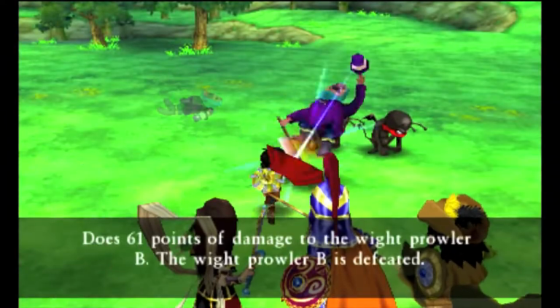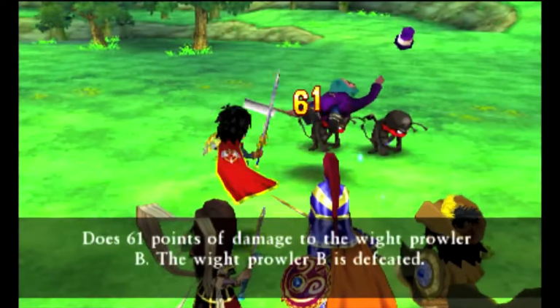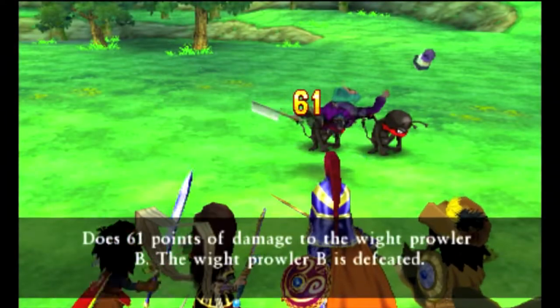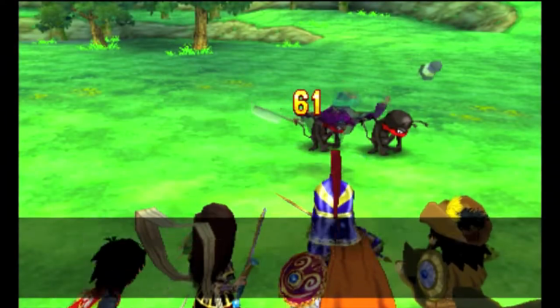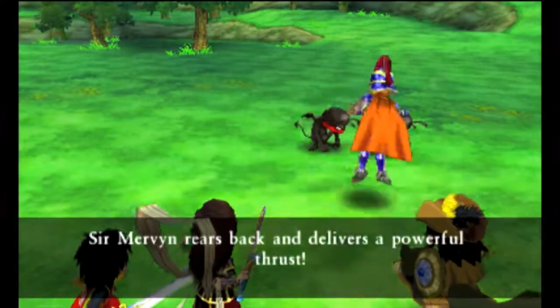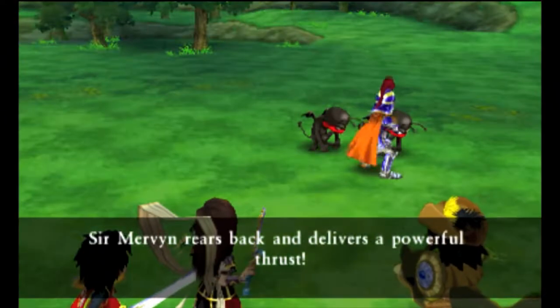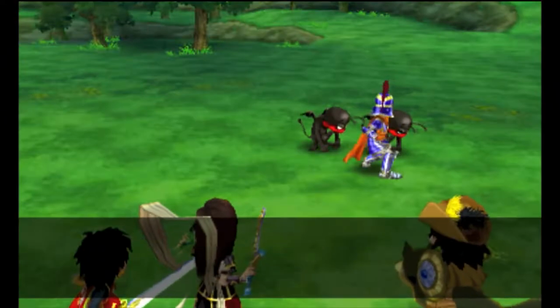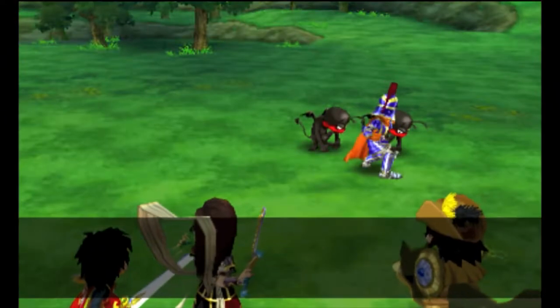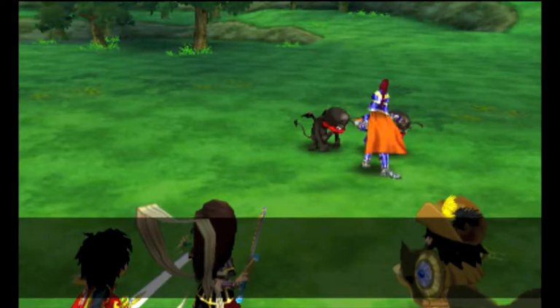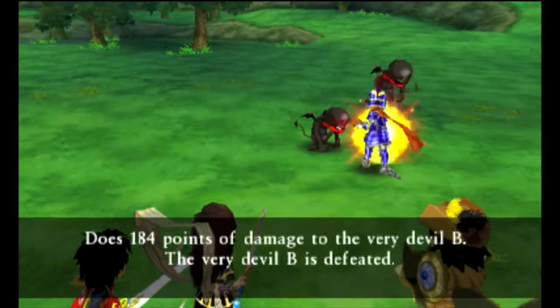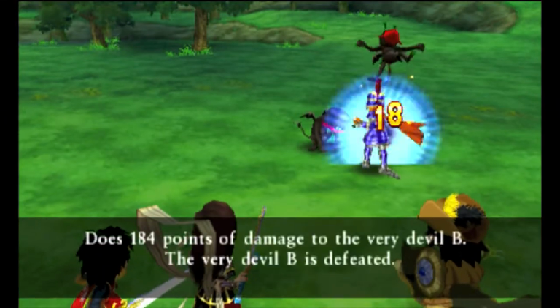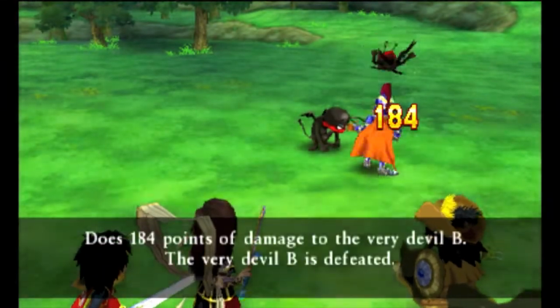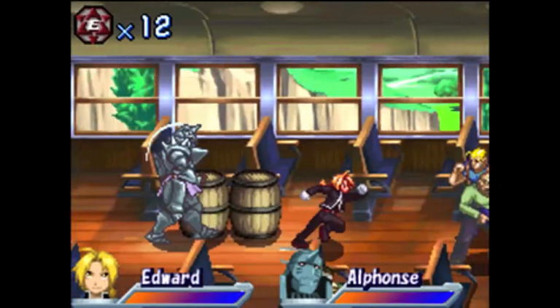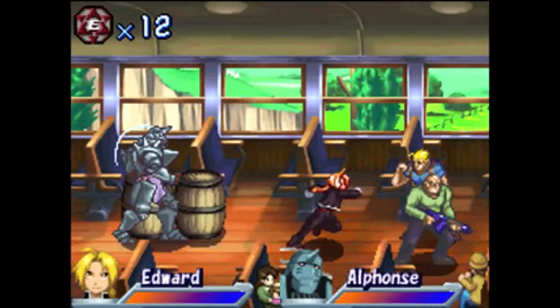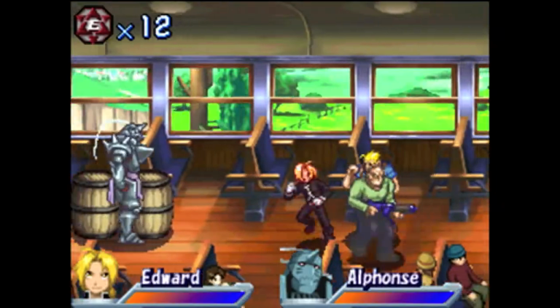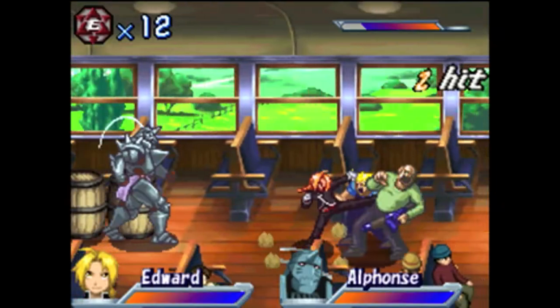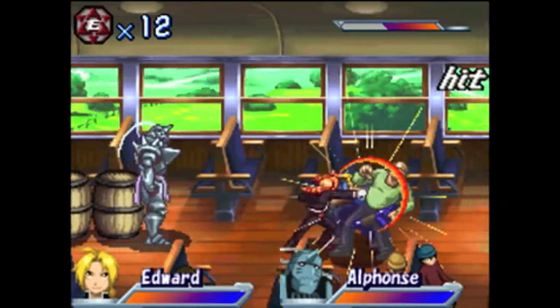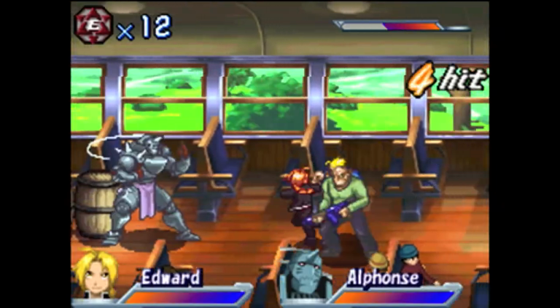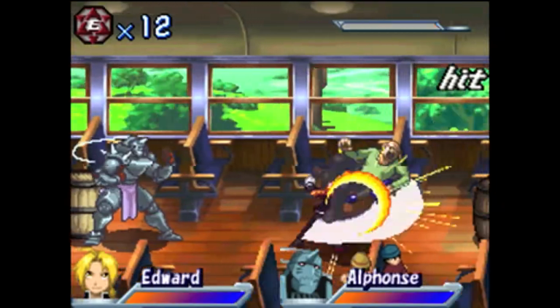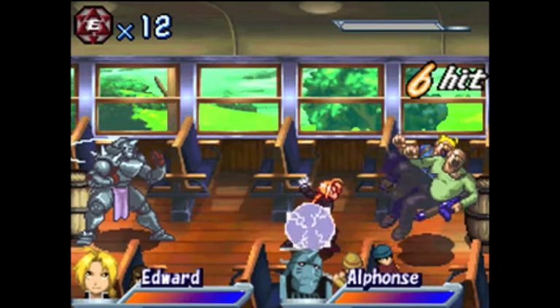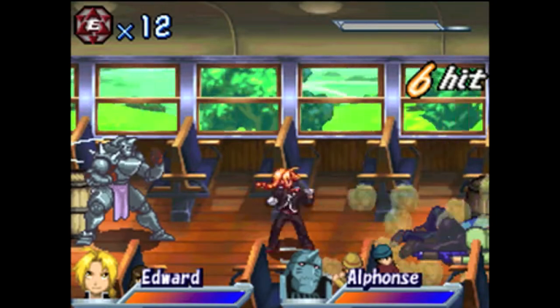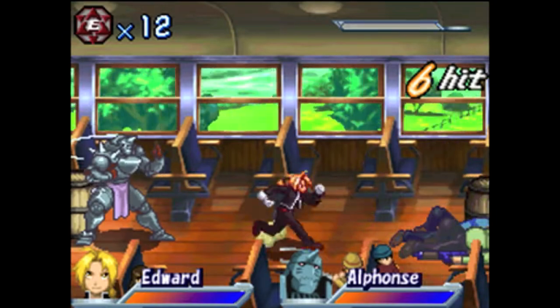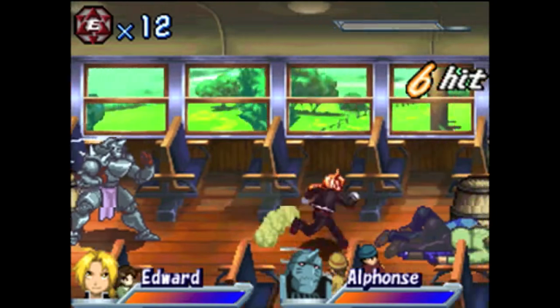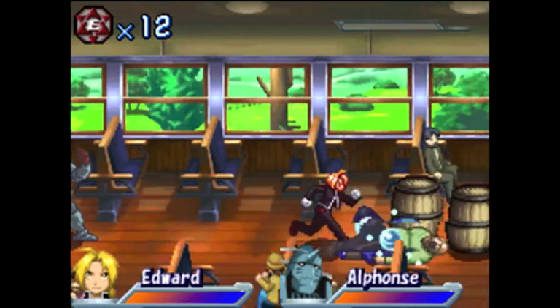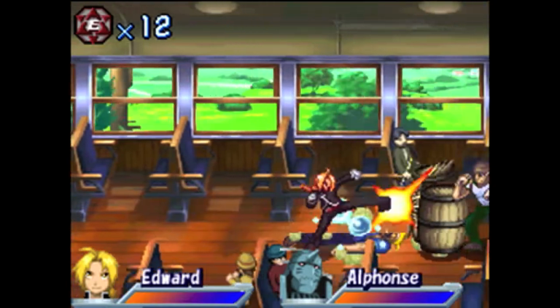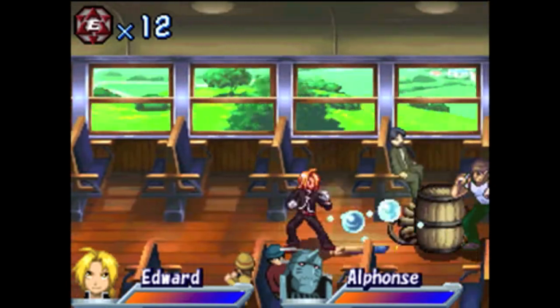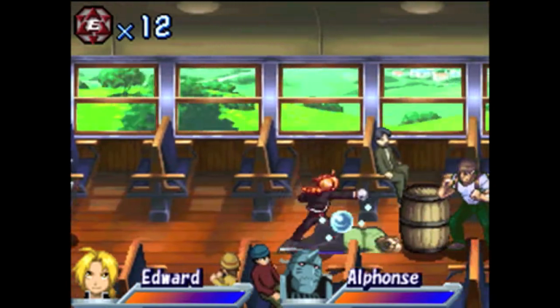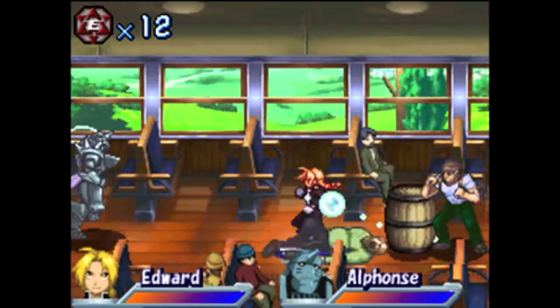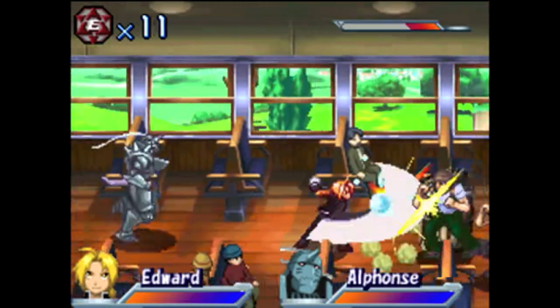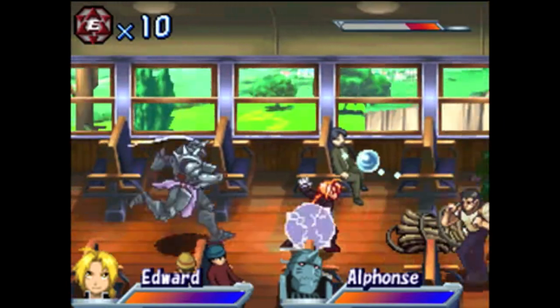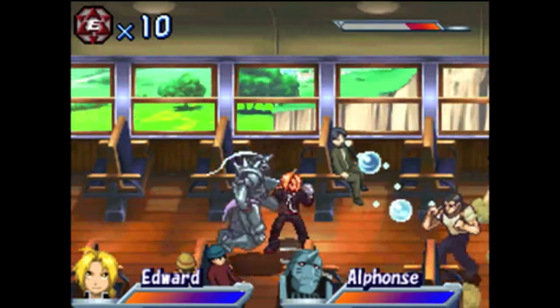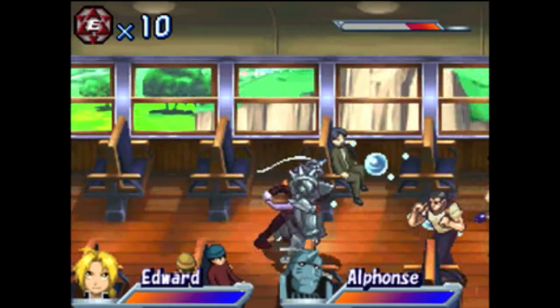Again though, if you want to stream with this or make let's plays with the audio, I thought you should know. Also, yes, it can be used to capture DS games, and no, it does not capture 3D.